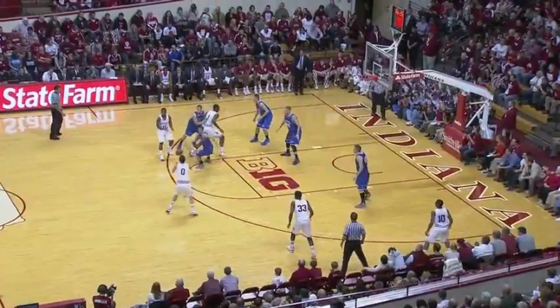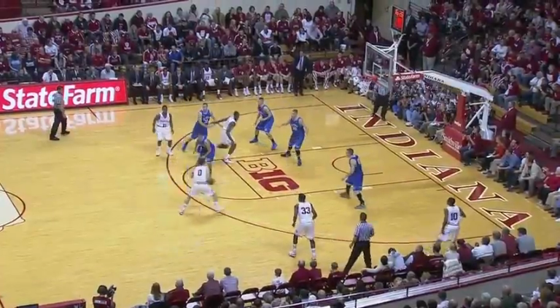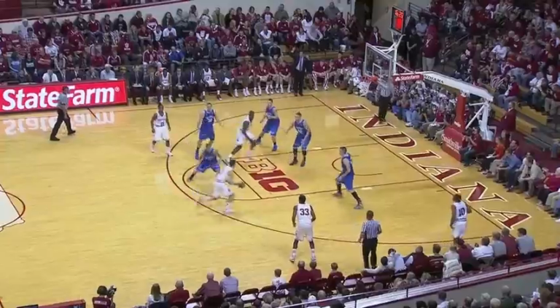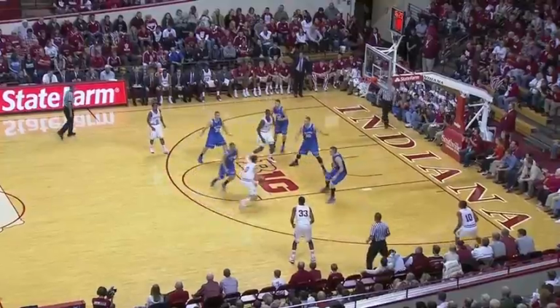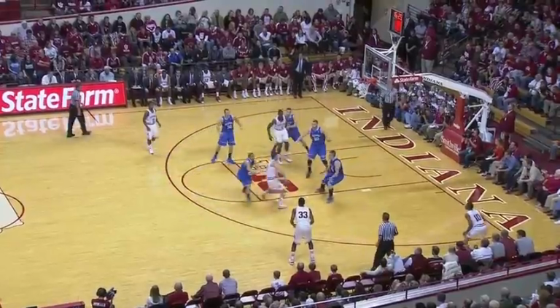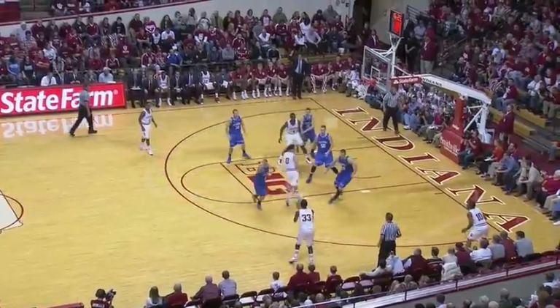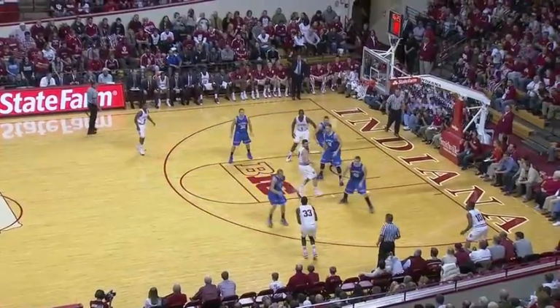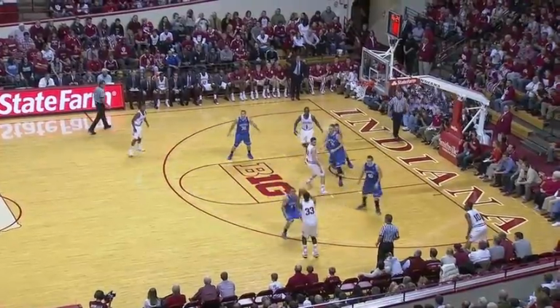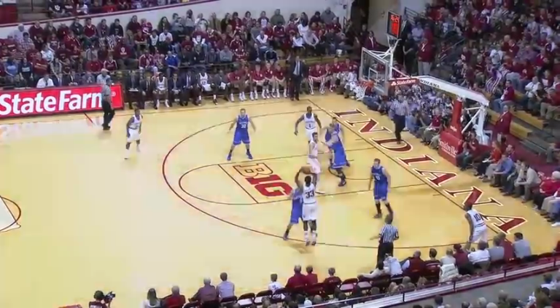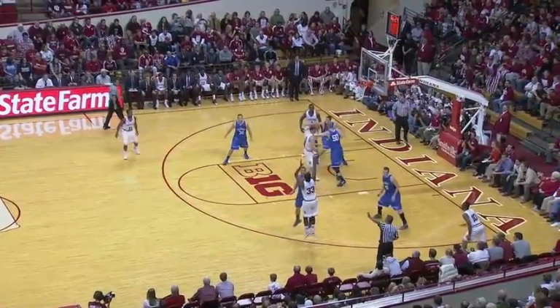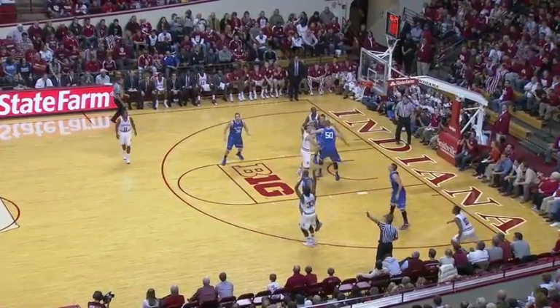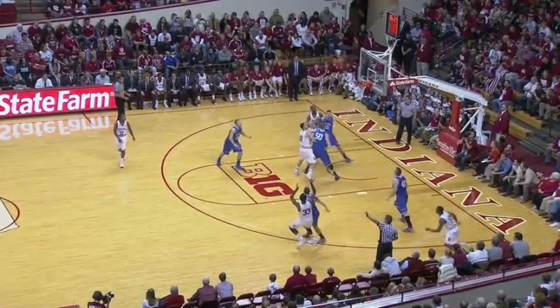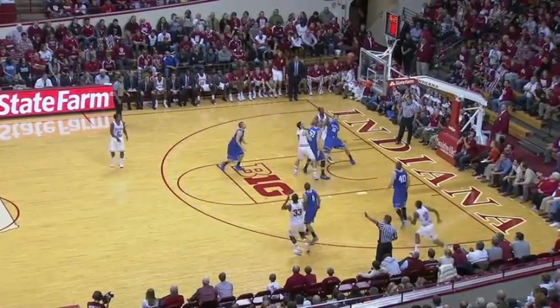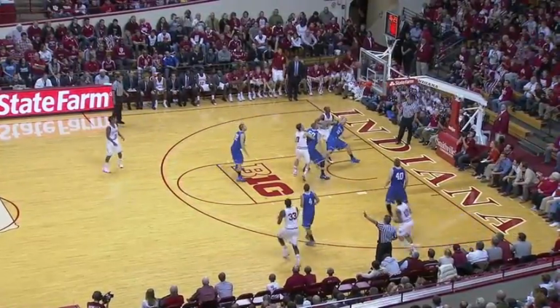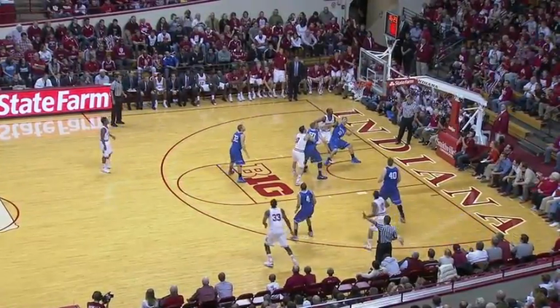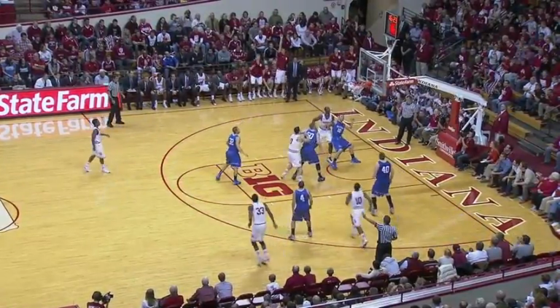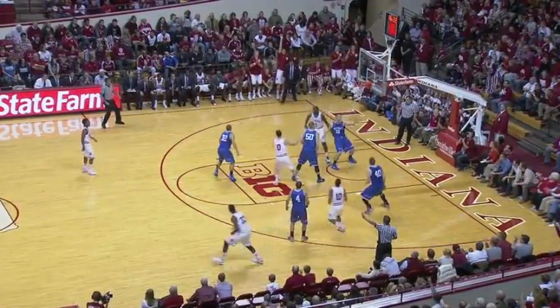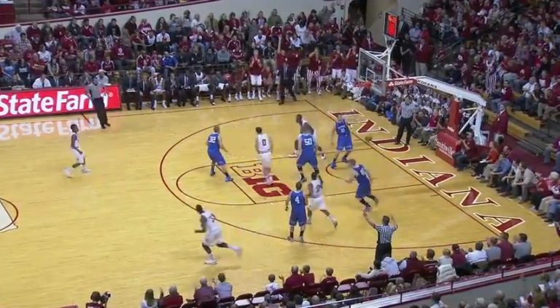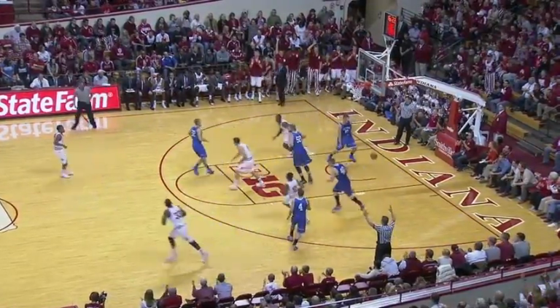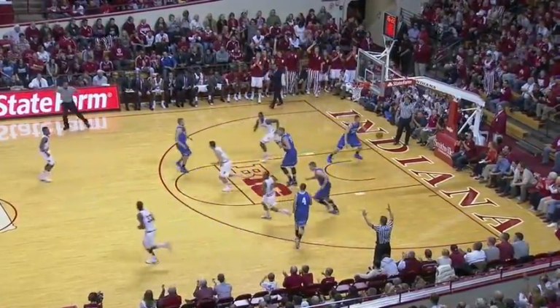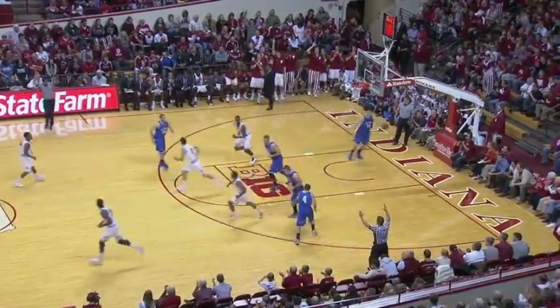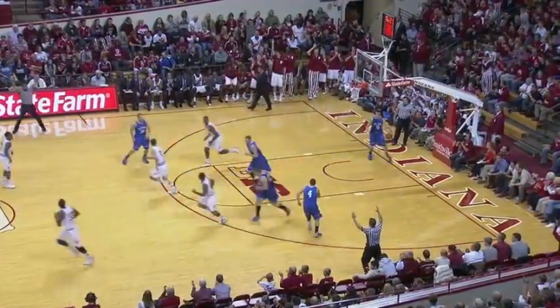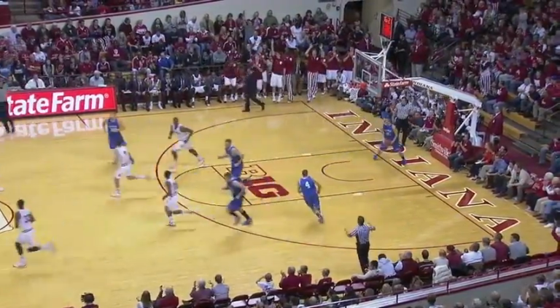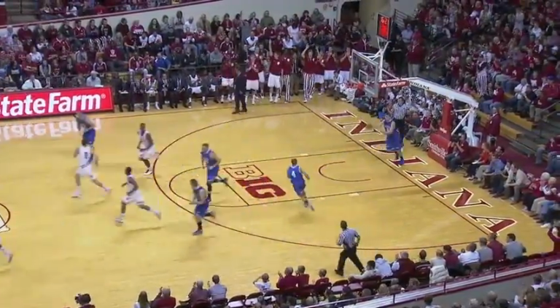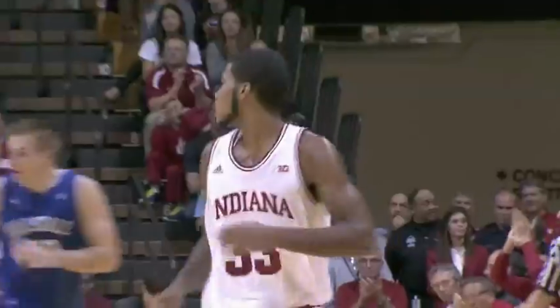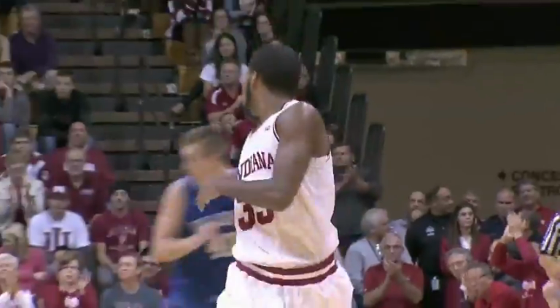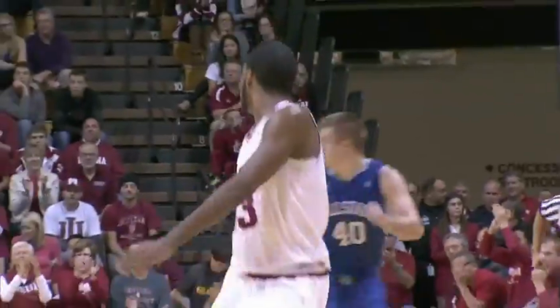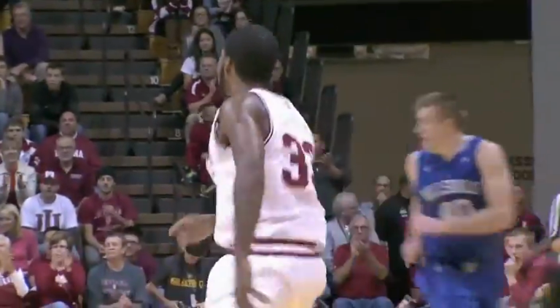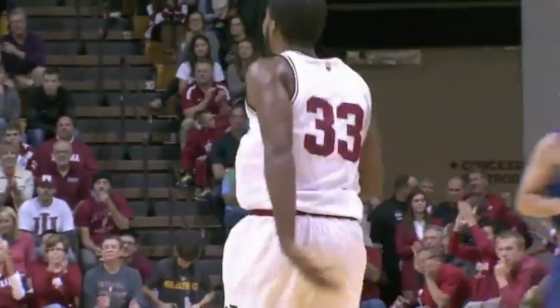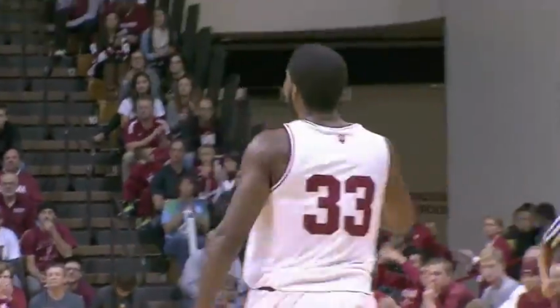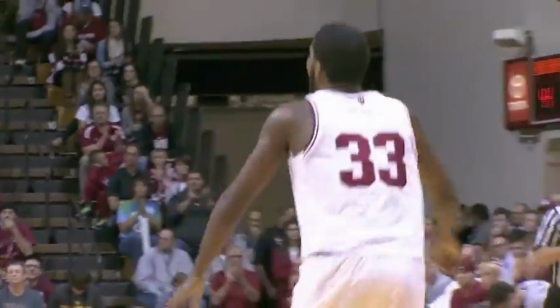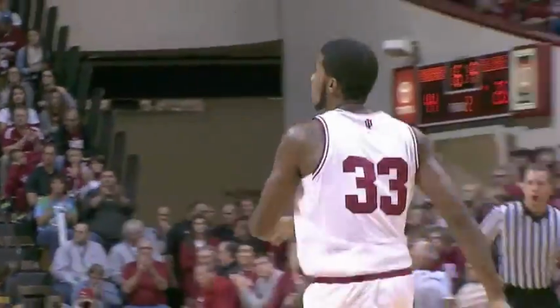Martin gets it over to Will, kicks out to Jeremy, three-pointer on the way, gone. And Jeremy Honowell nails a big three there.